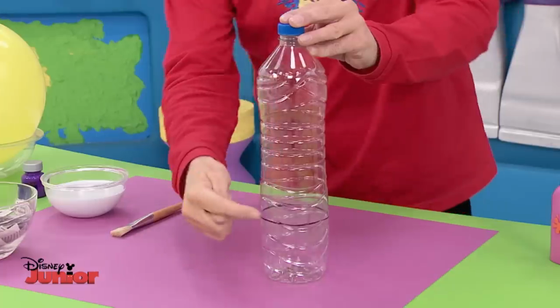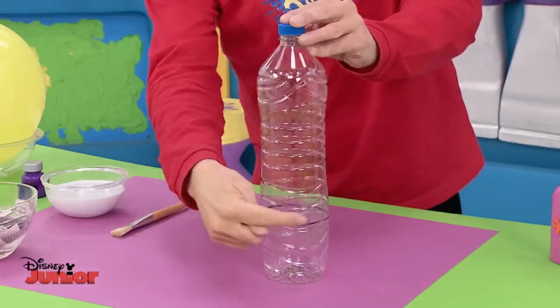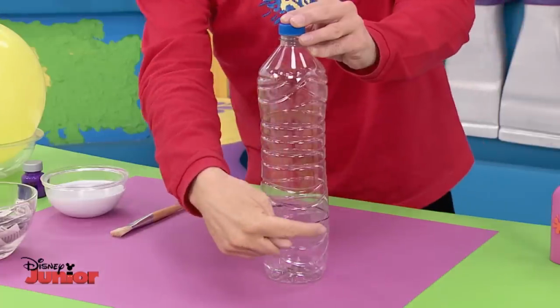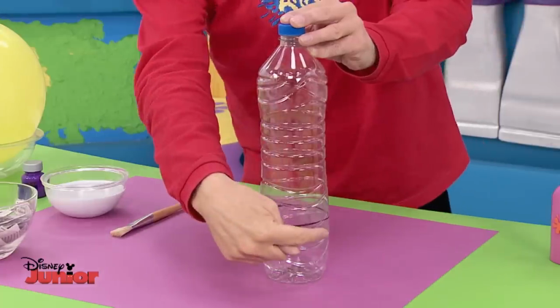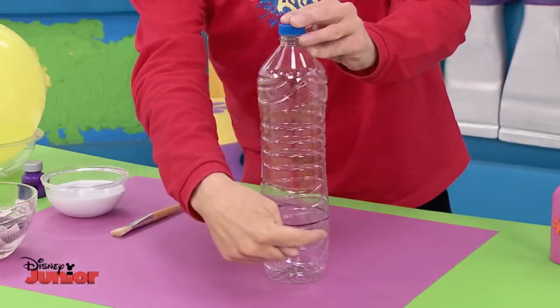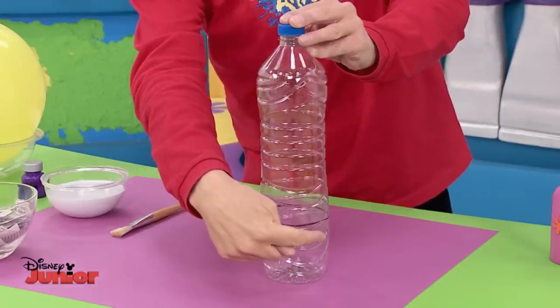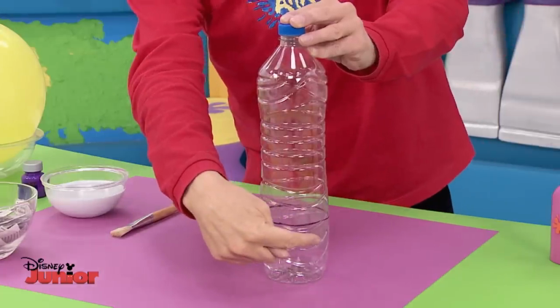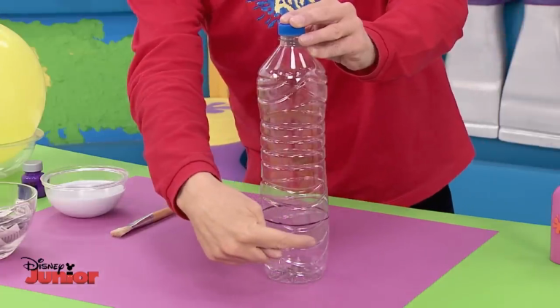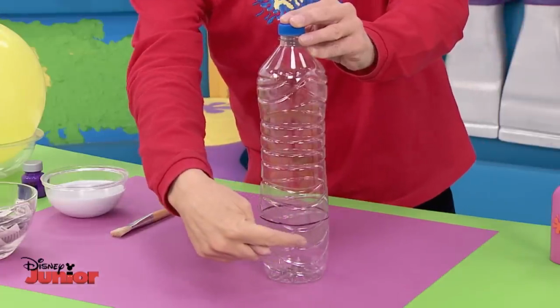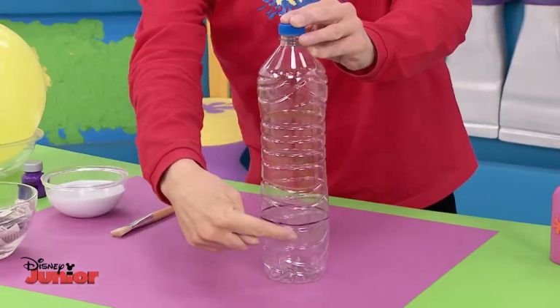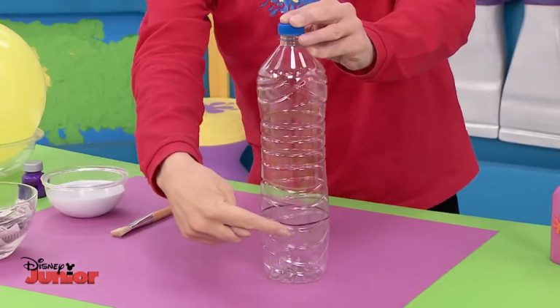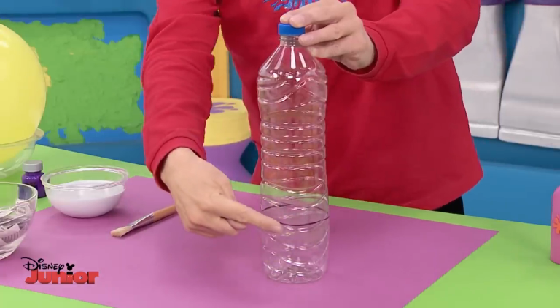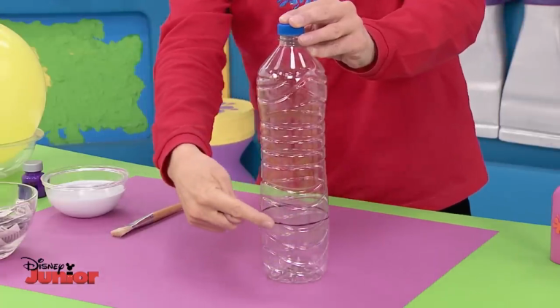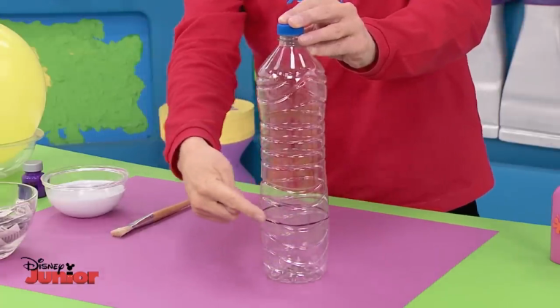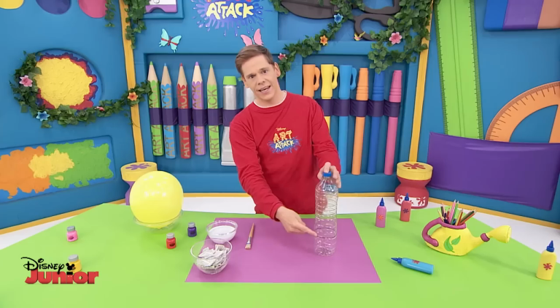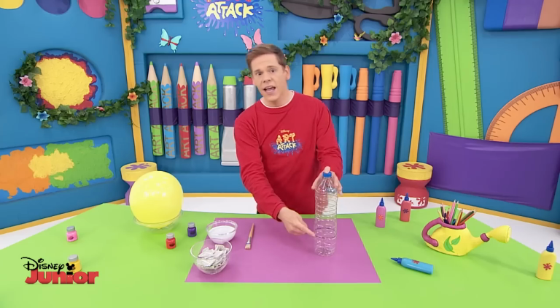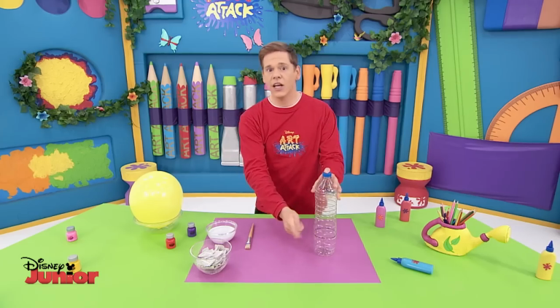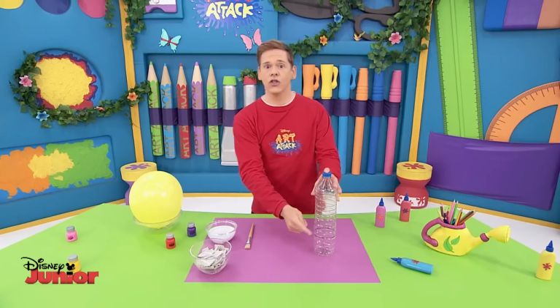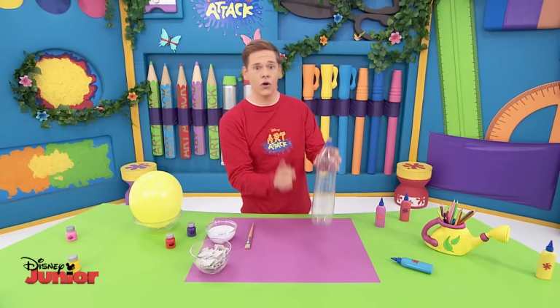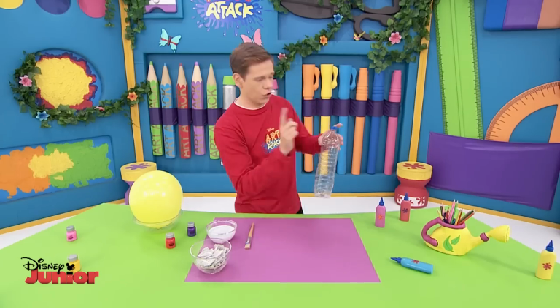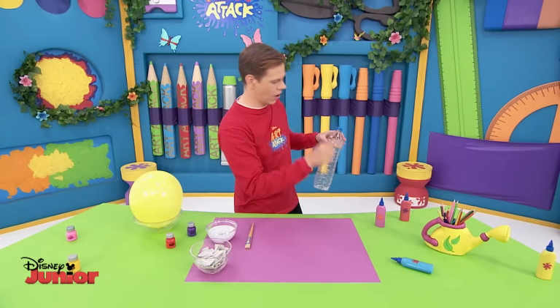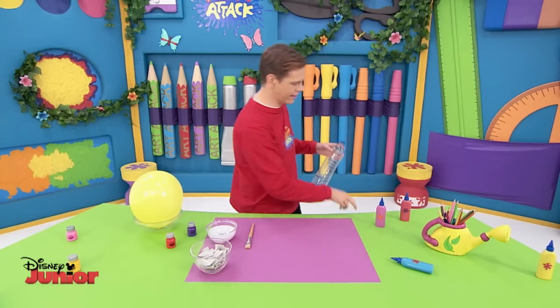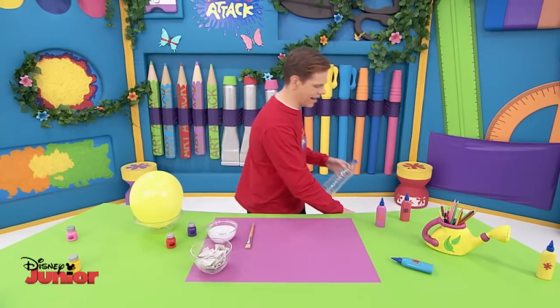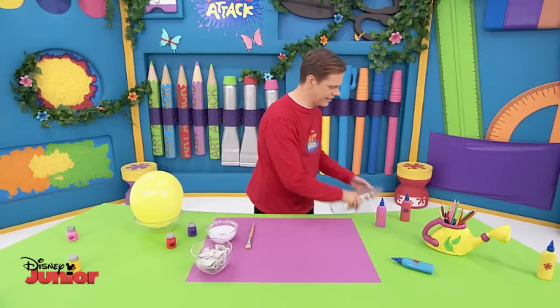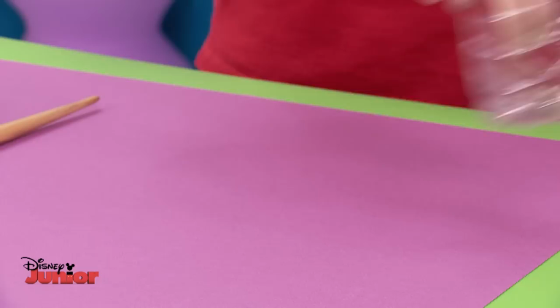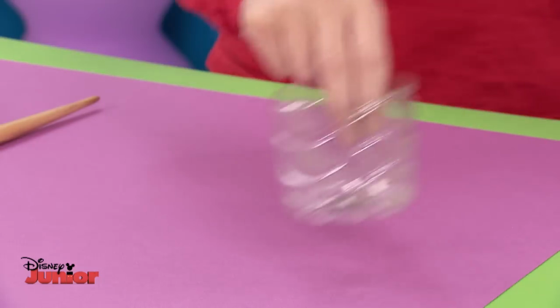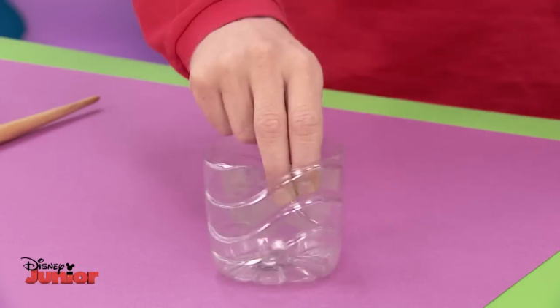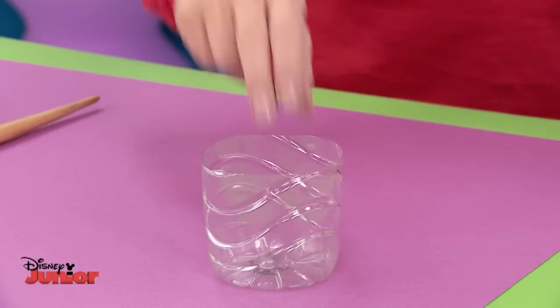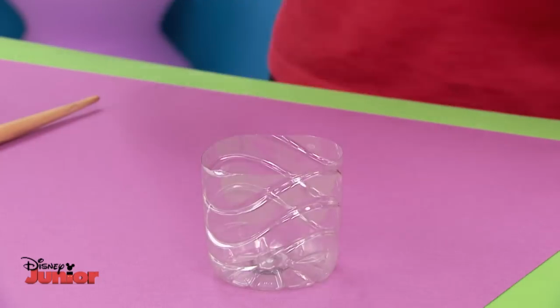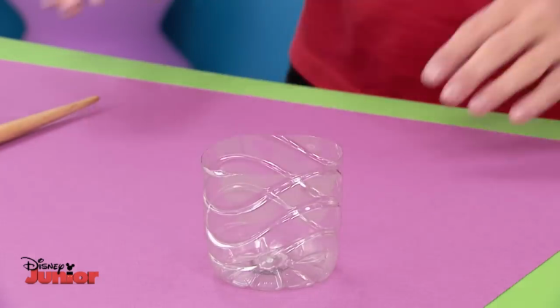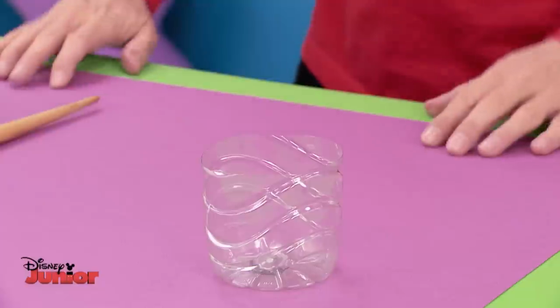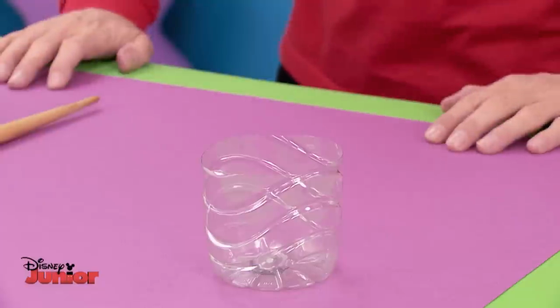Ask an adult to help cut through the plastic. It should look like this when it's cut out.